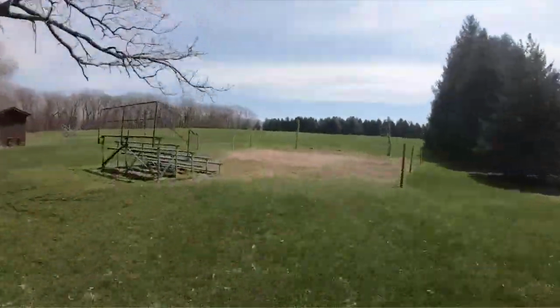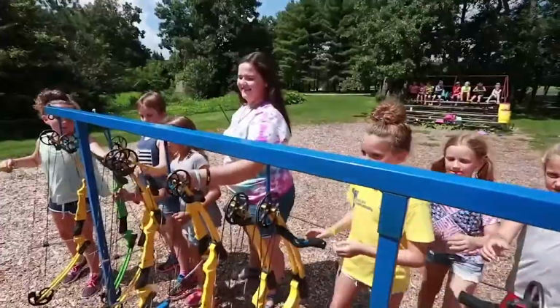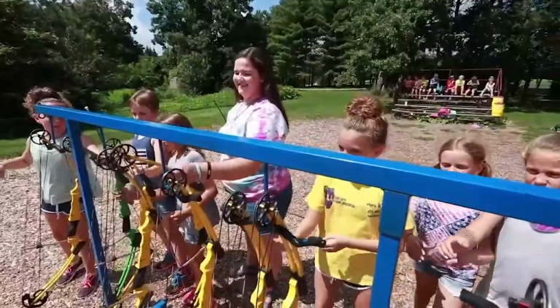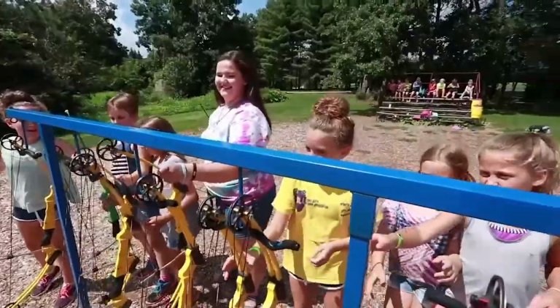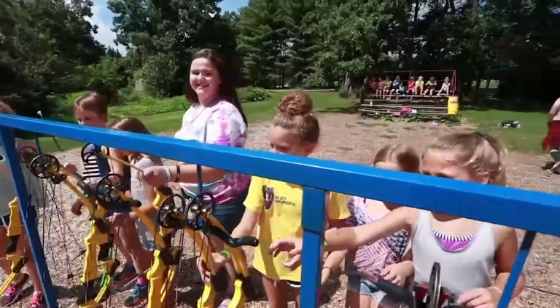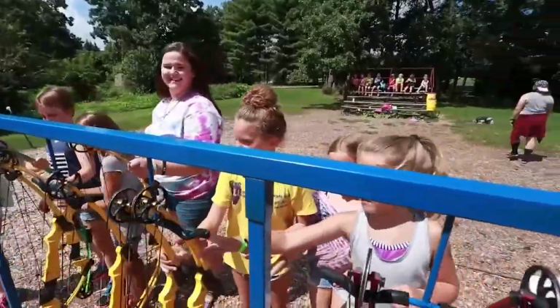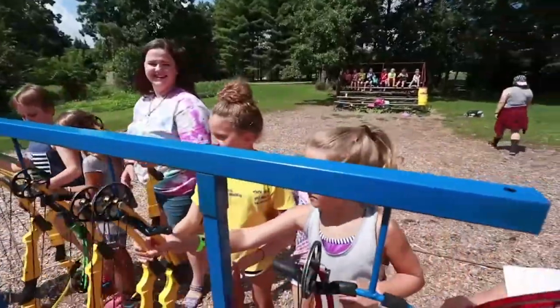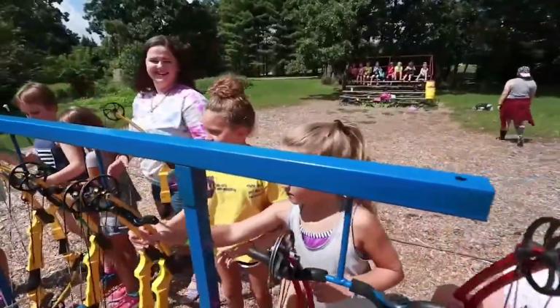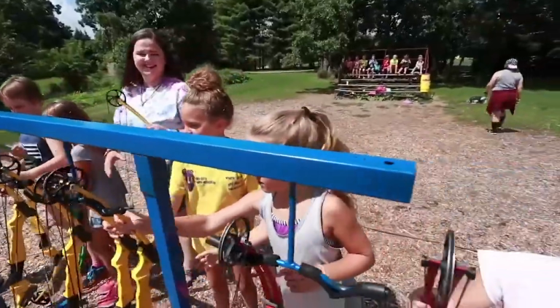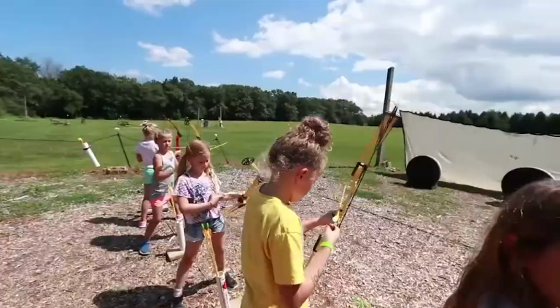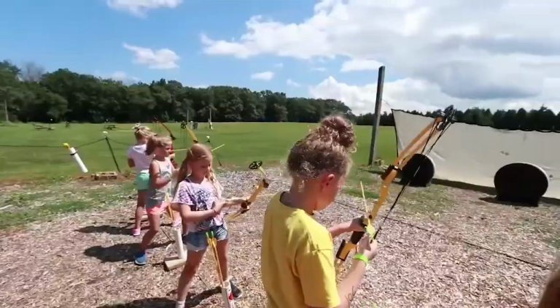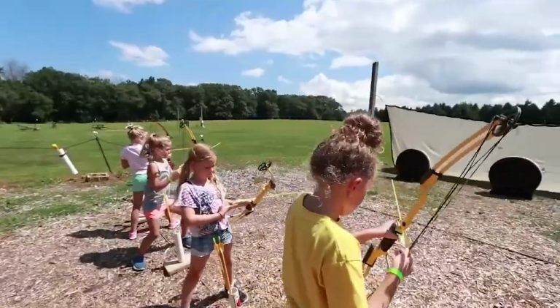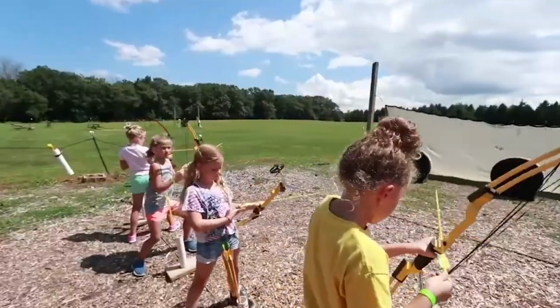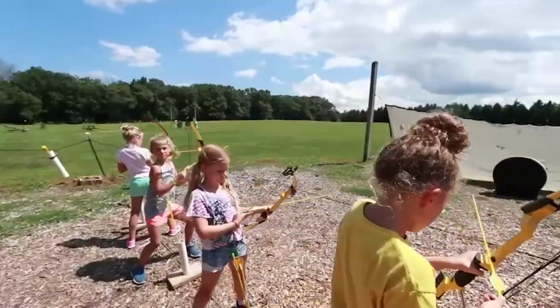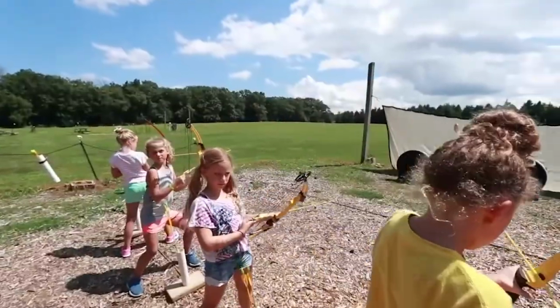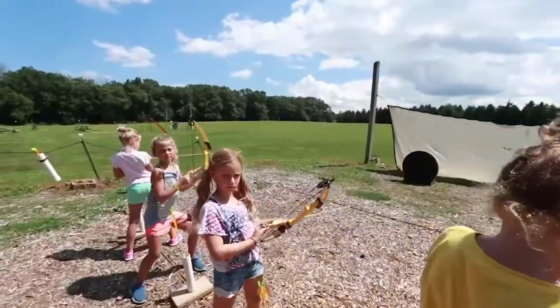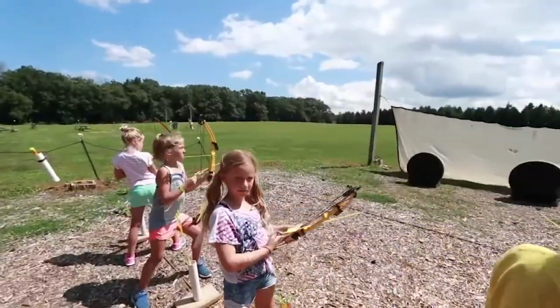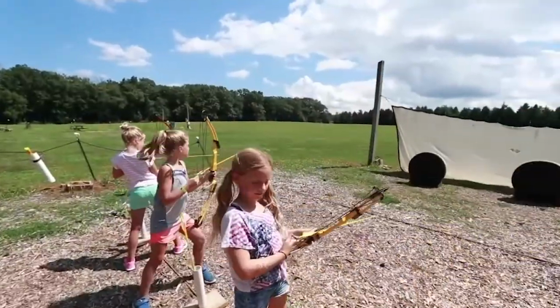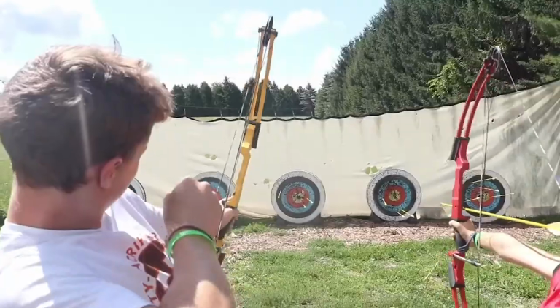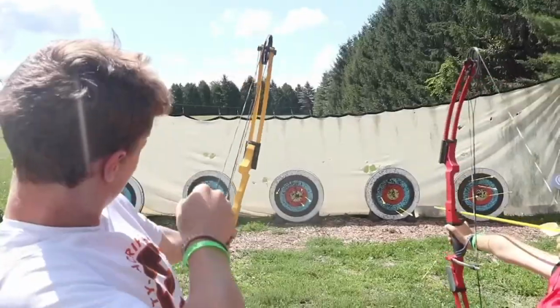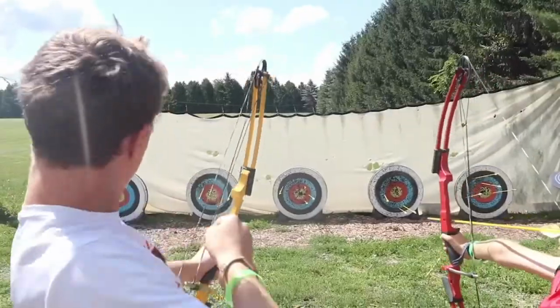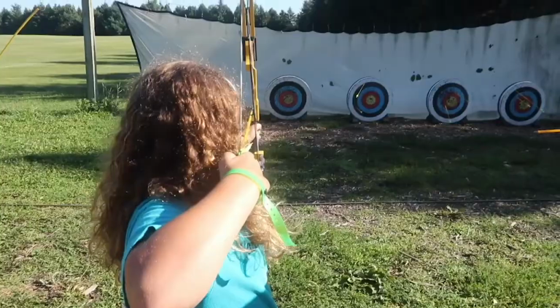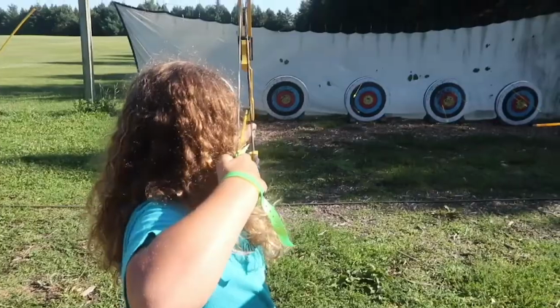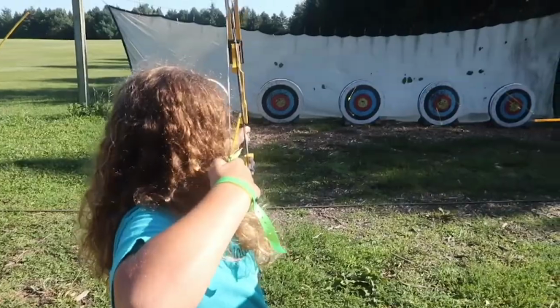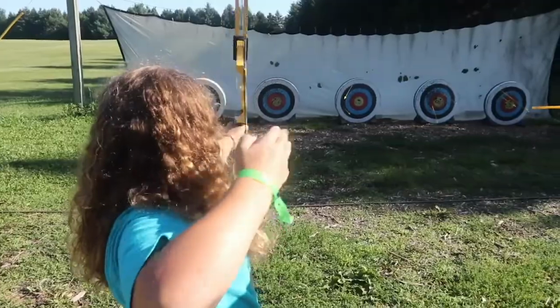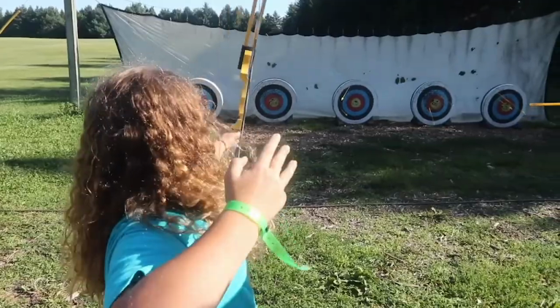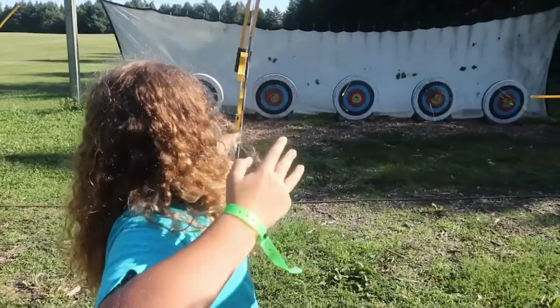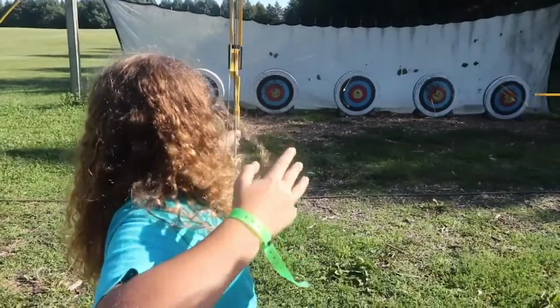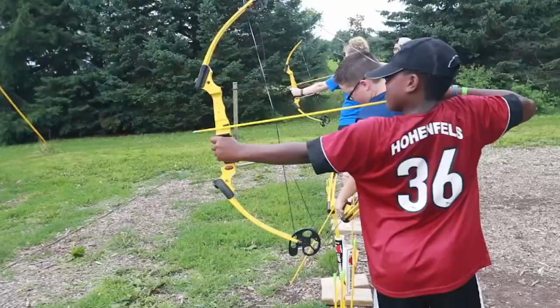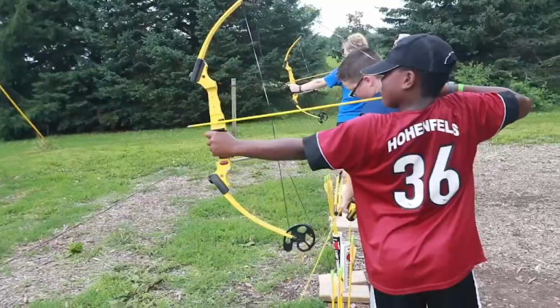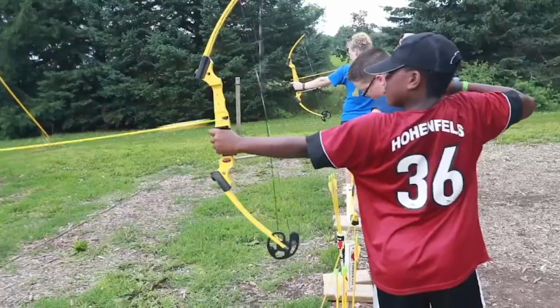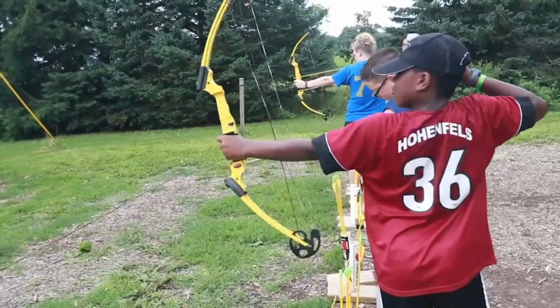At archery, your camper will learn how to aim and fire a bow and about how to handle it safely.